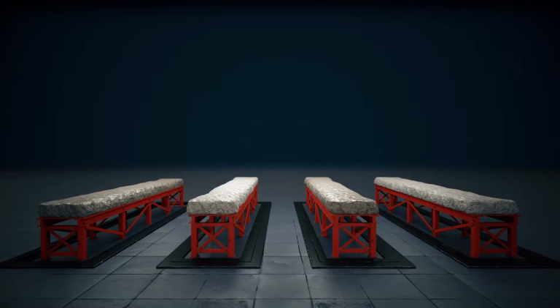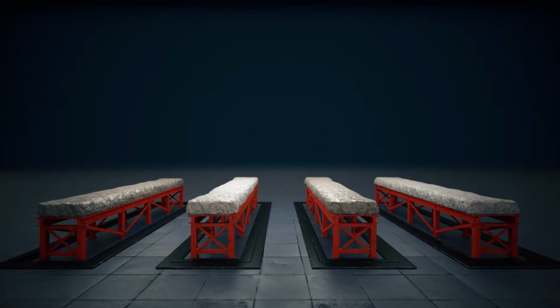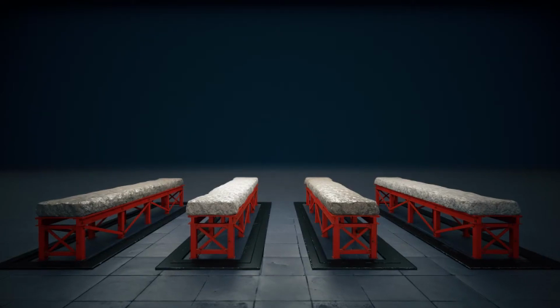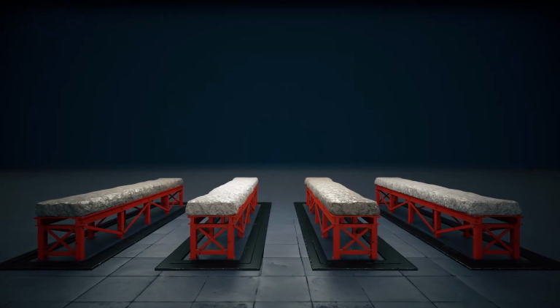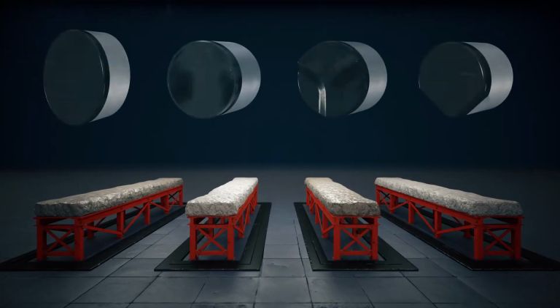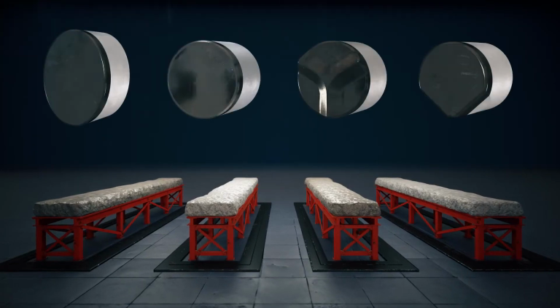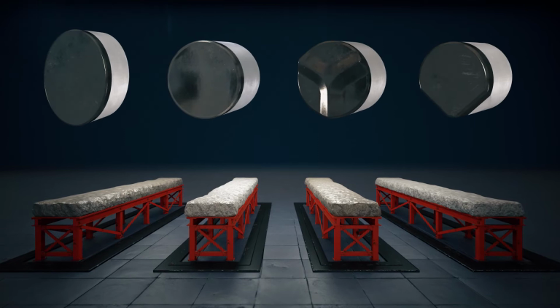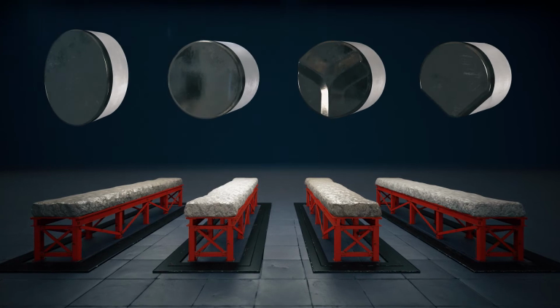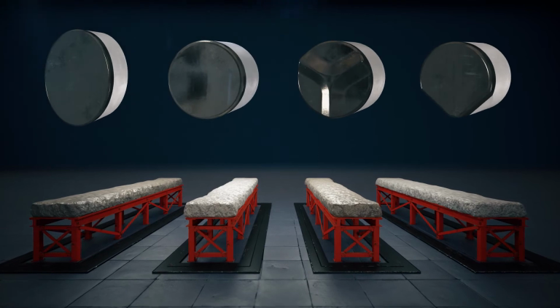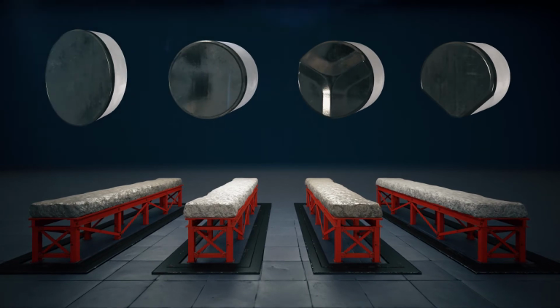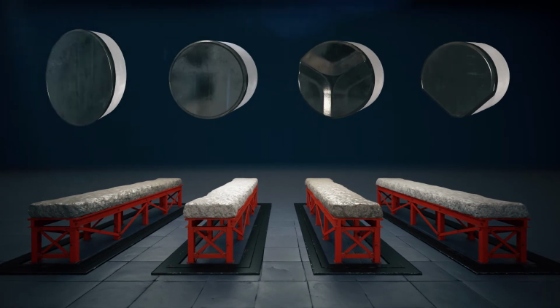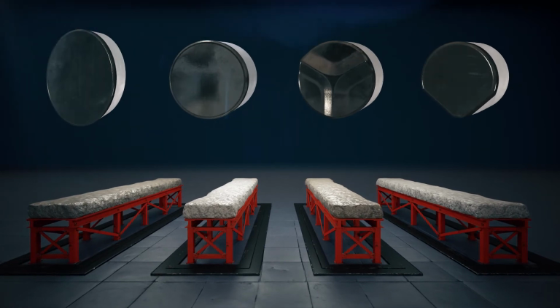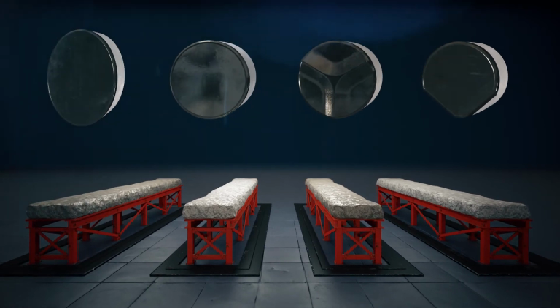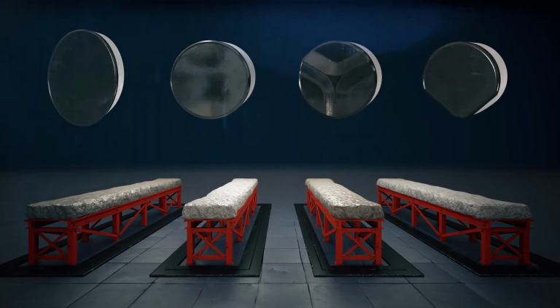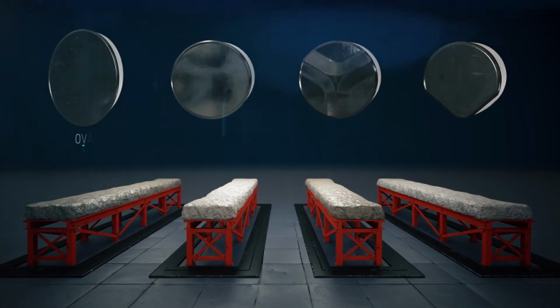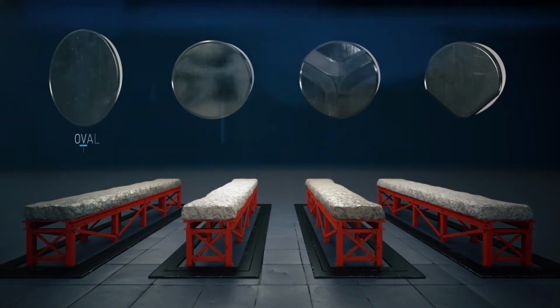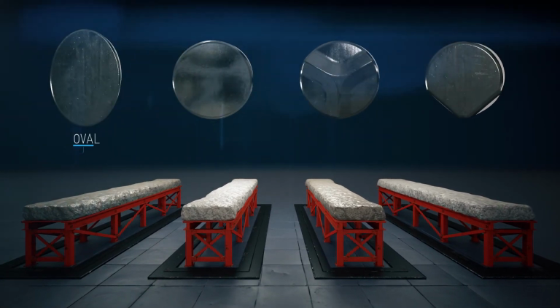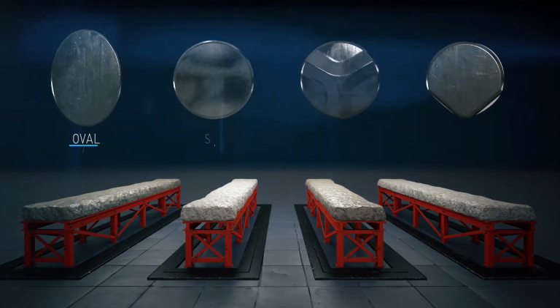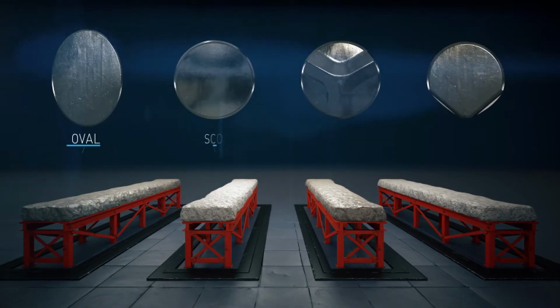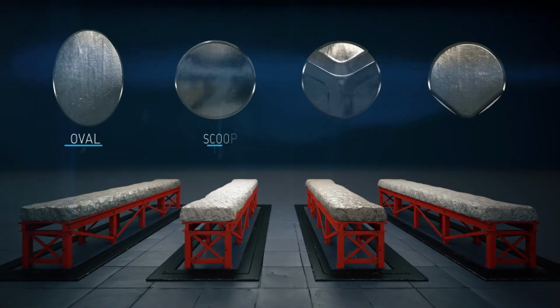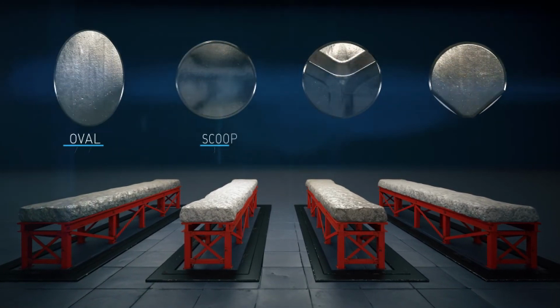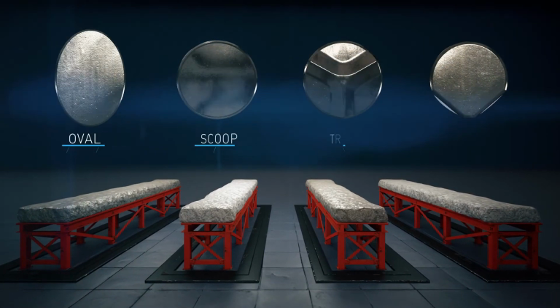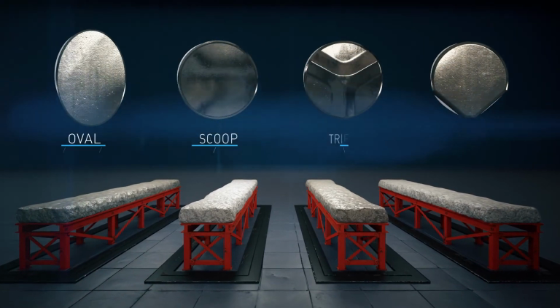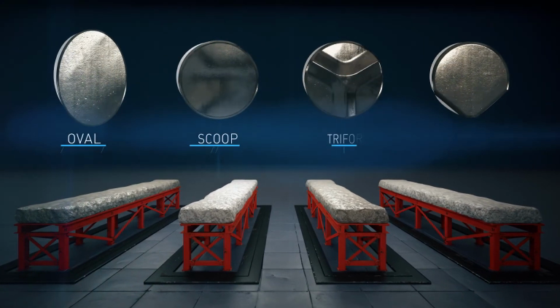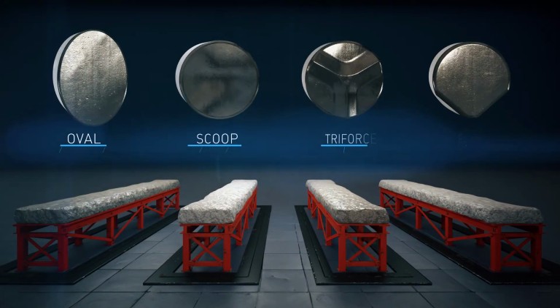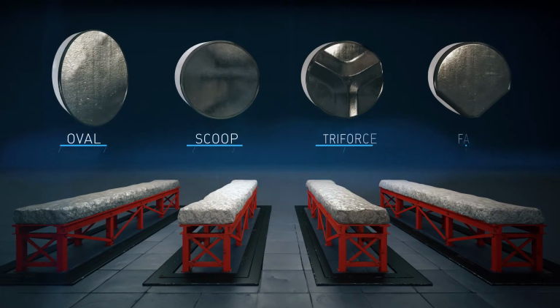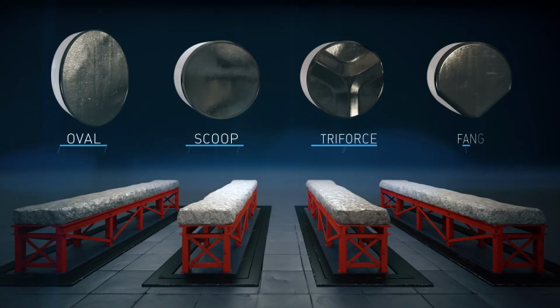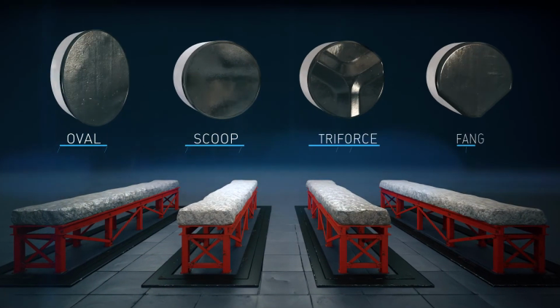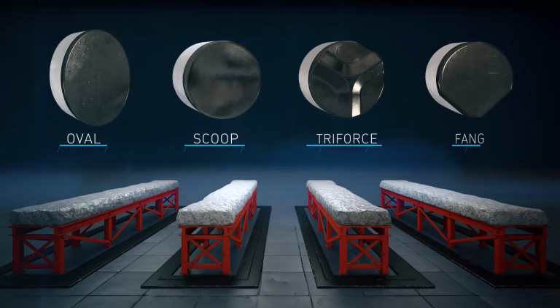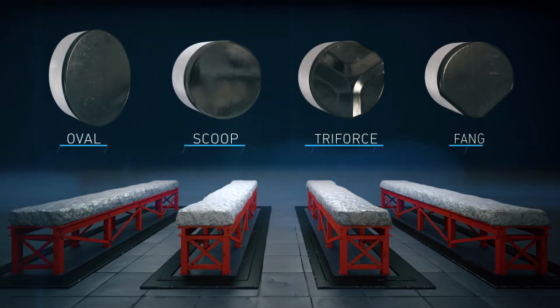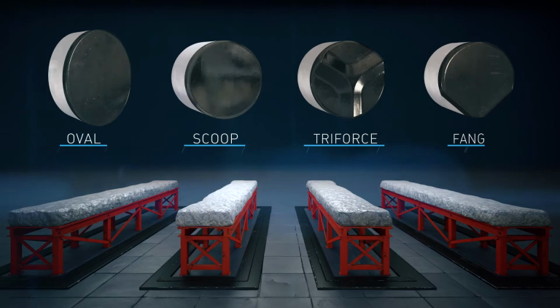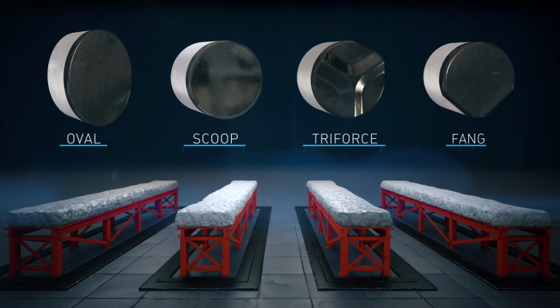The Veril shaped FORCE cutters available today include the Oval, the Scoop, the Triforce, and the Fang.